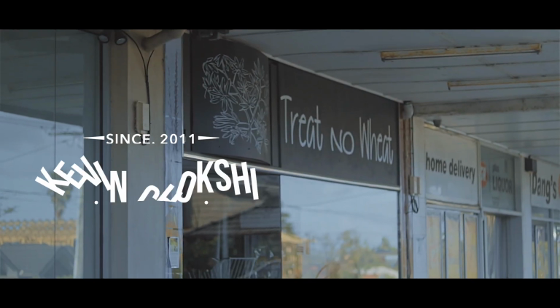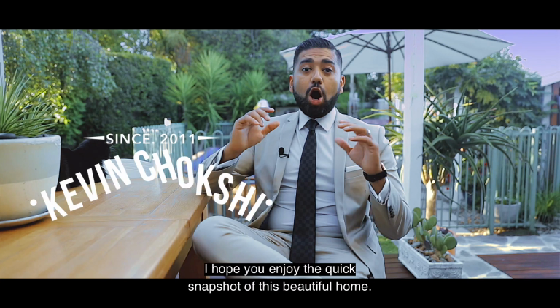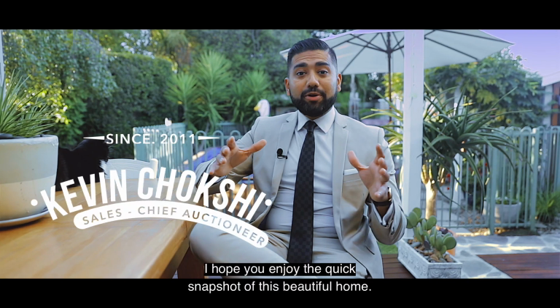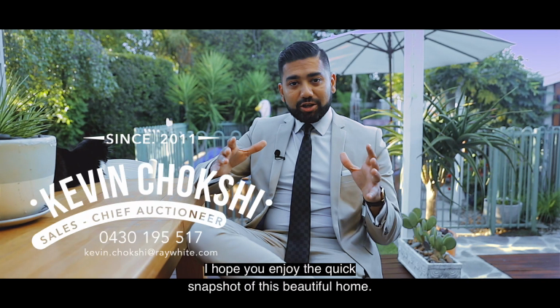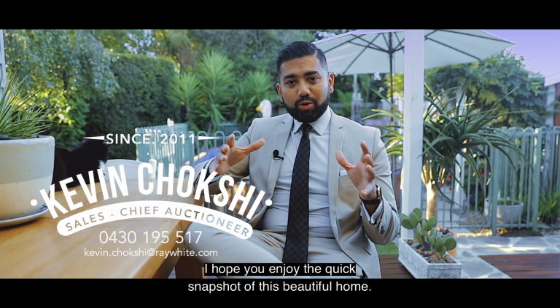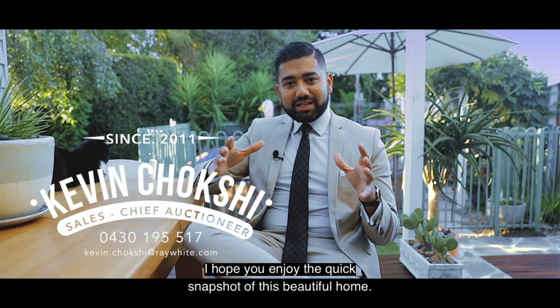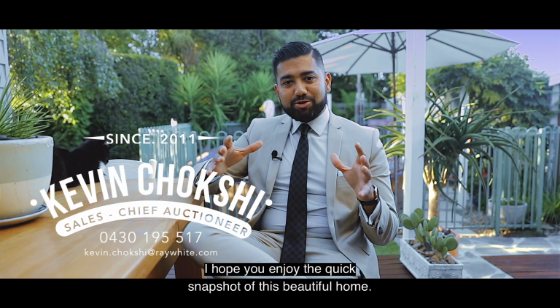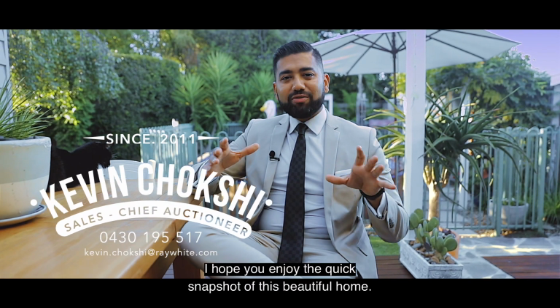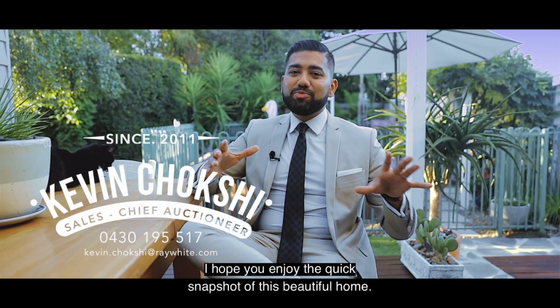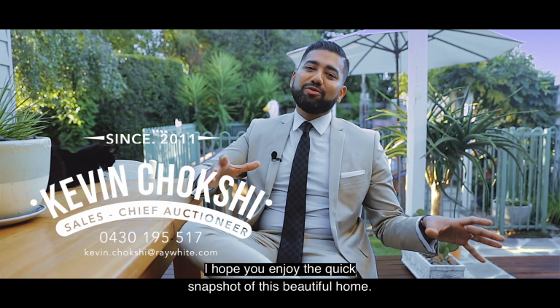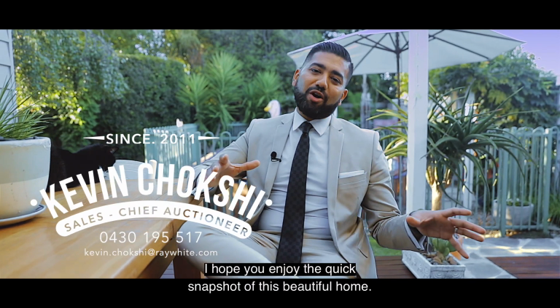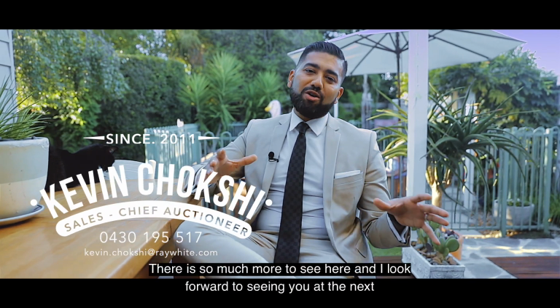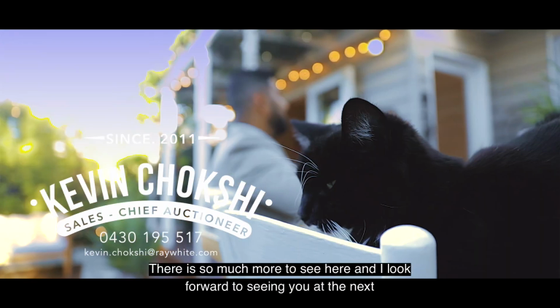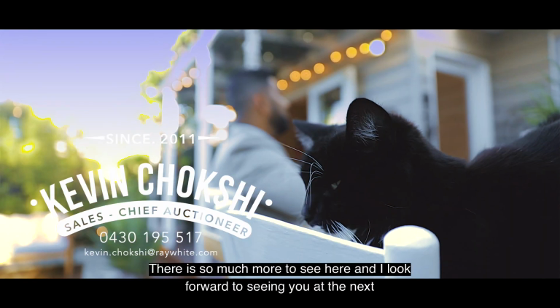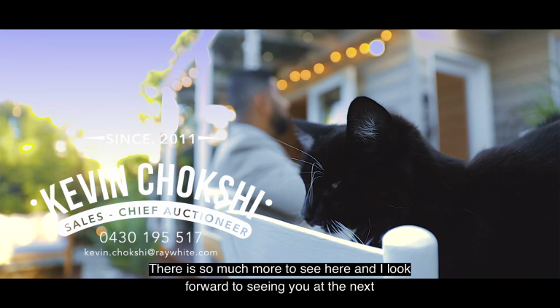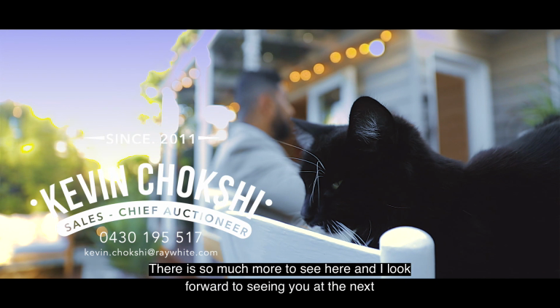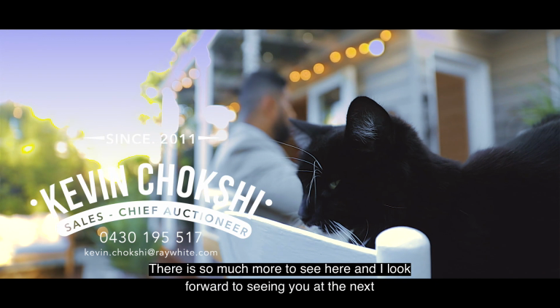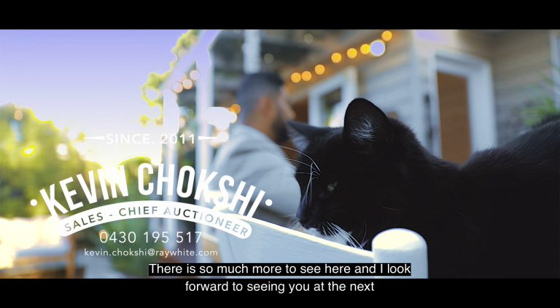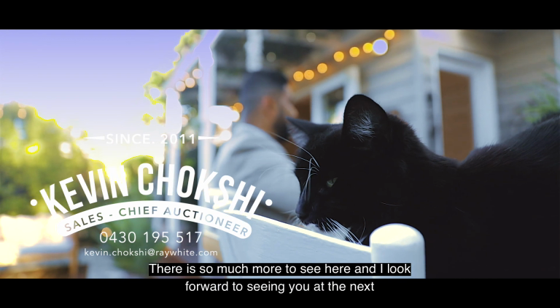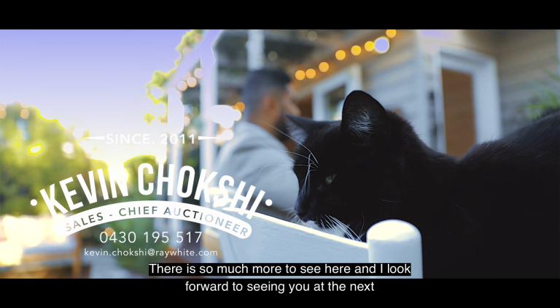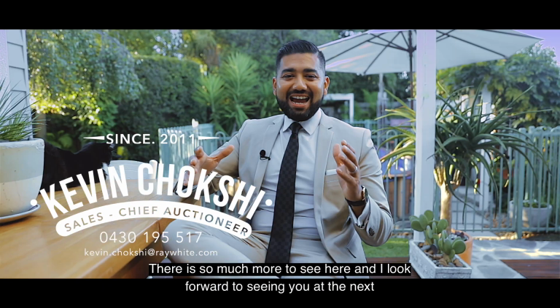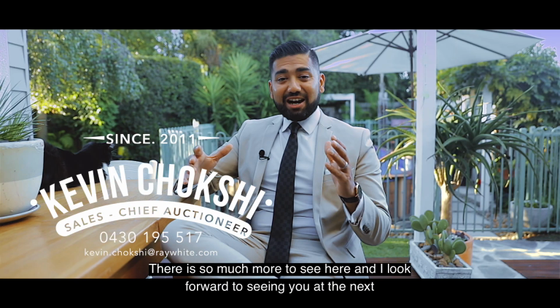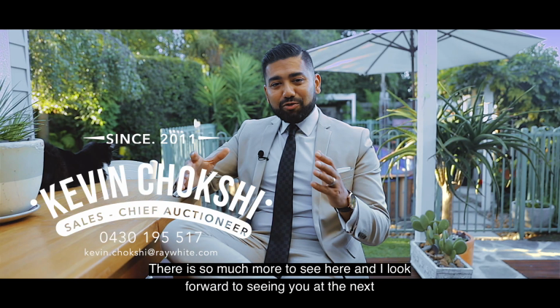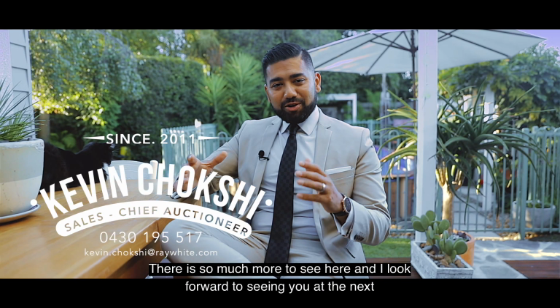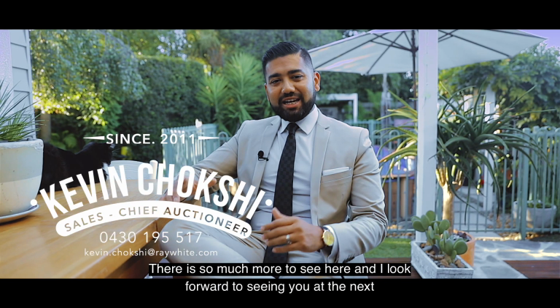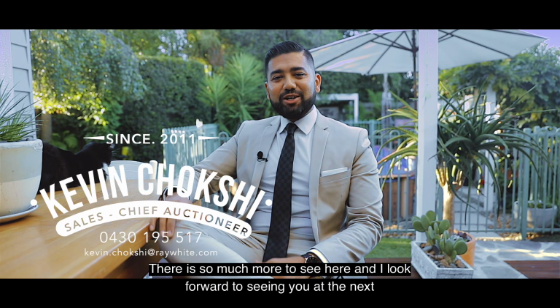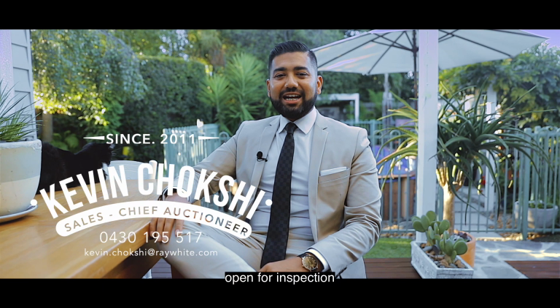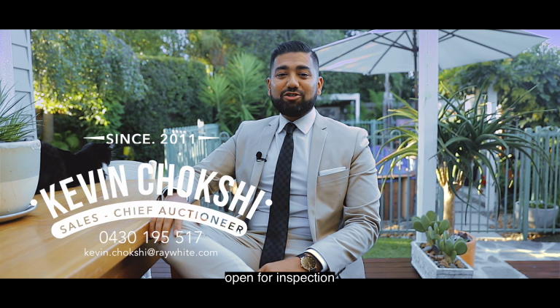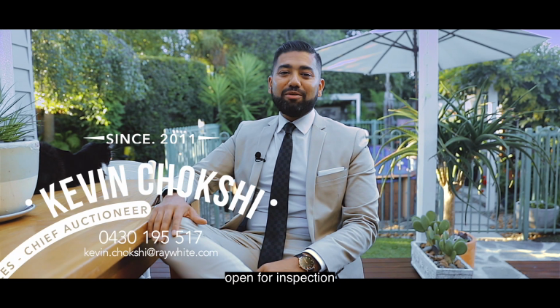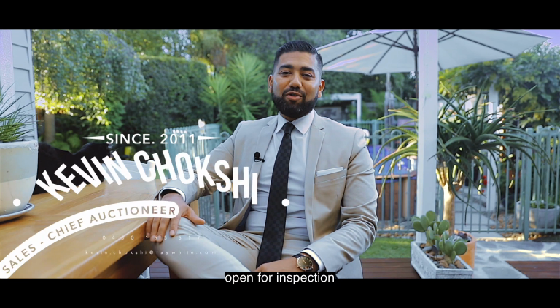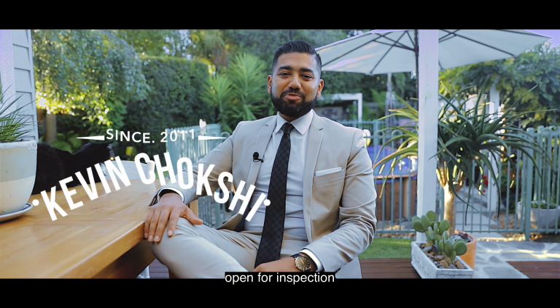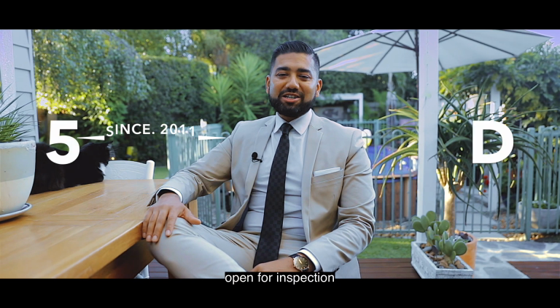I hope you enjoyed the quick snapshot of this beautiful home. There is so much more to see here and I look forward to seeing you at the next open for inspection.